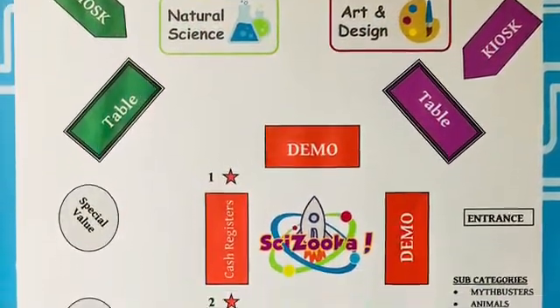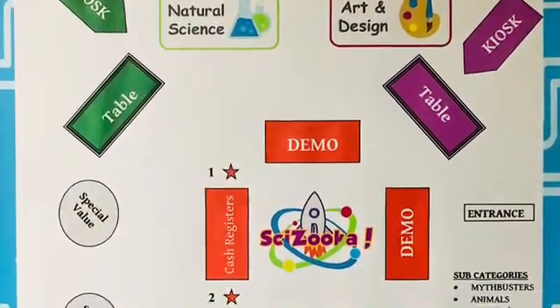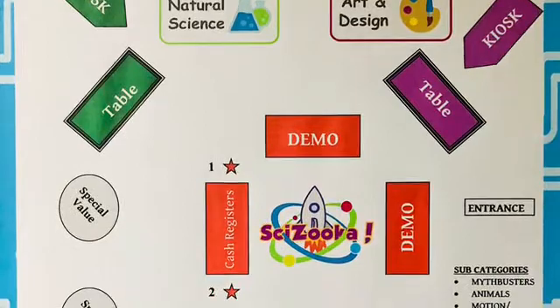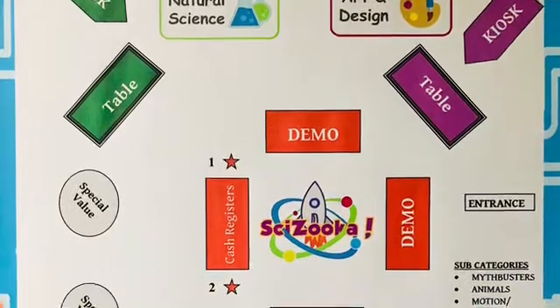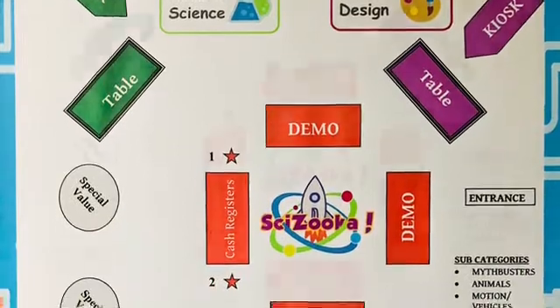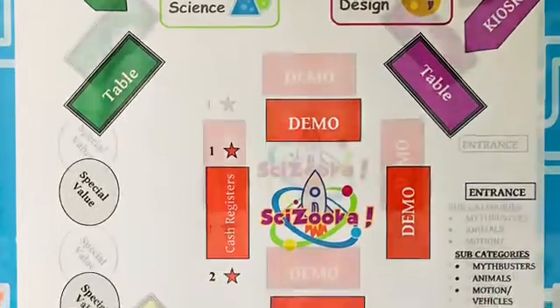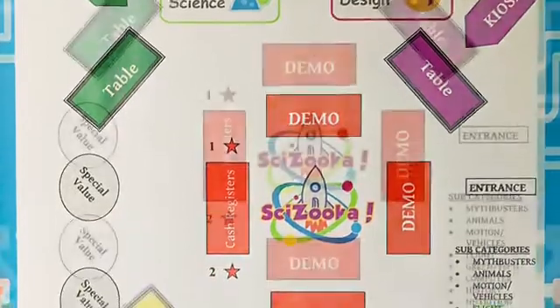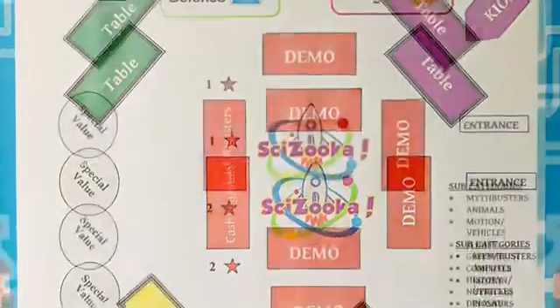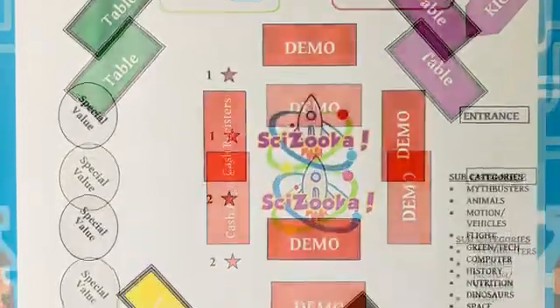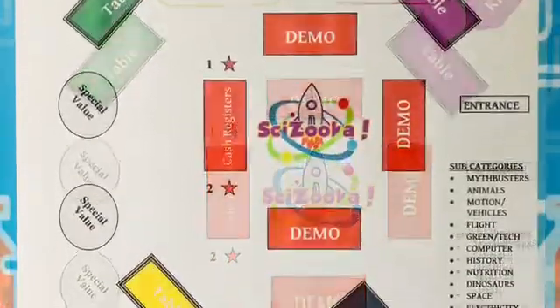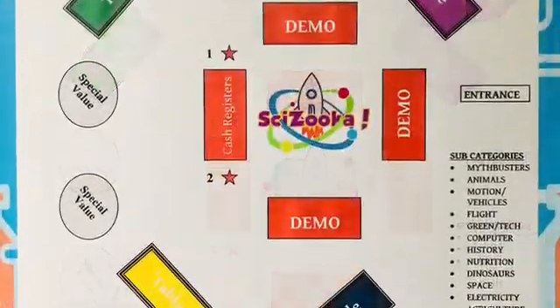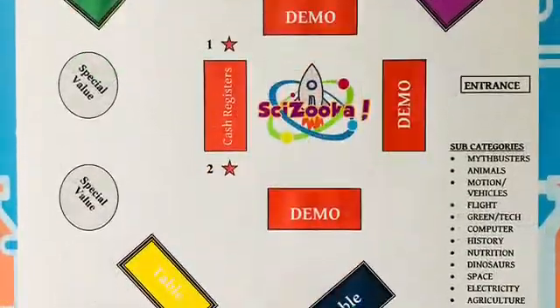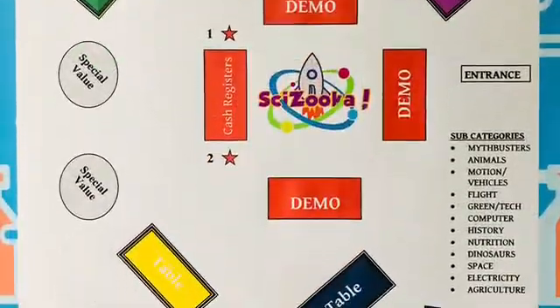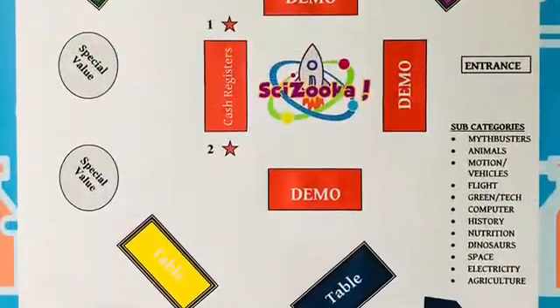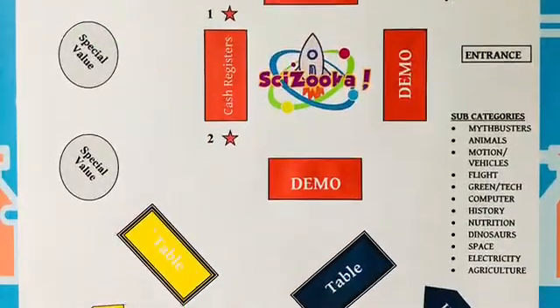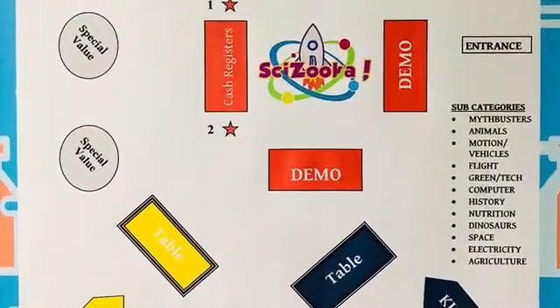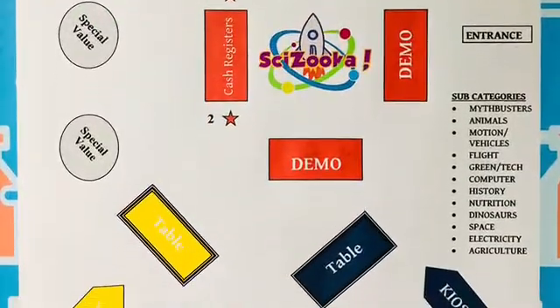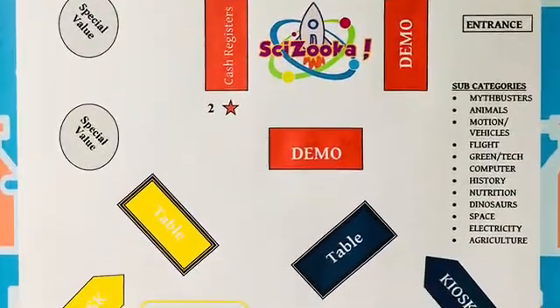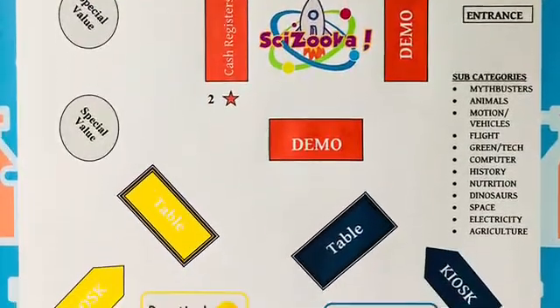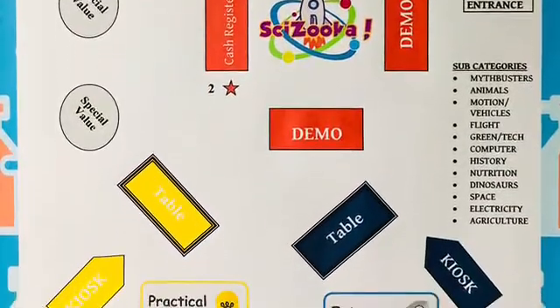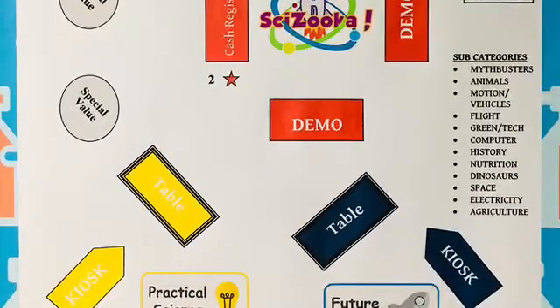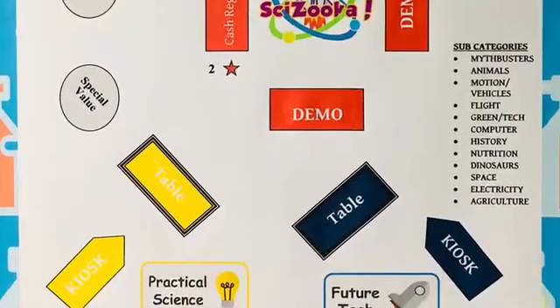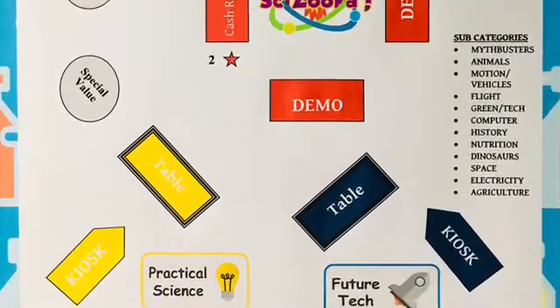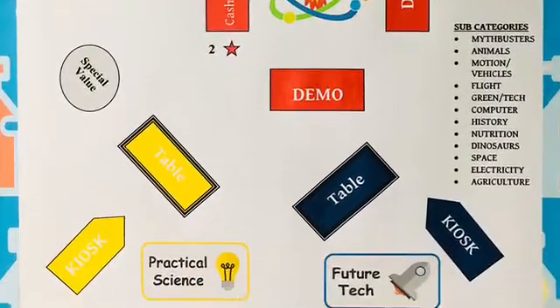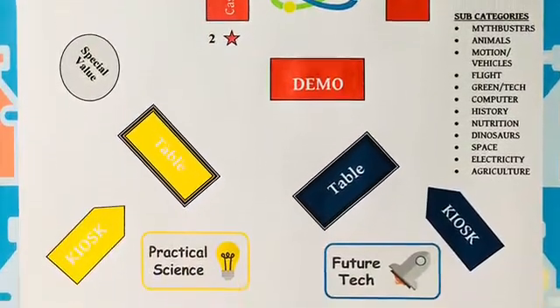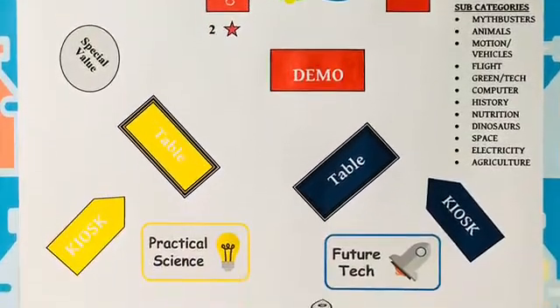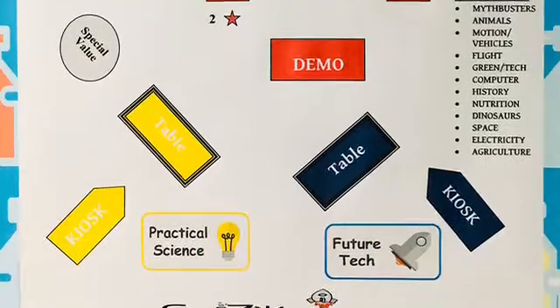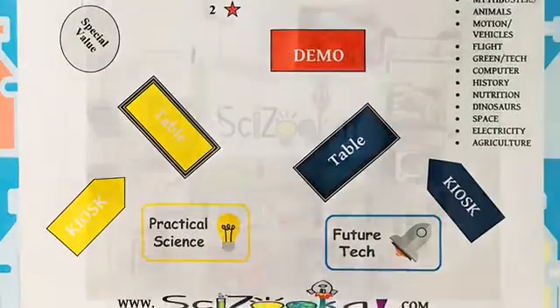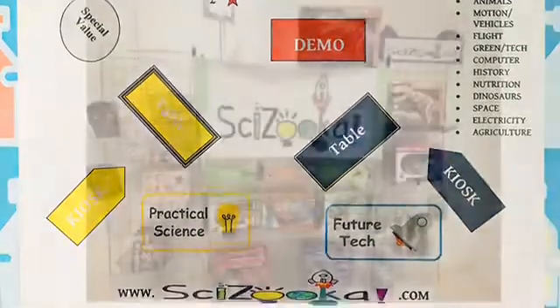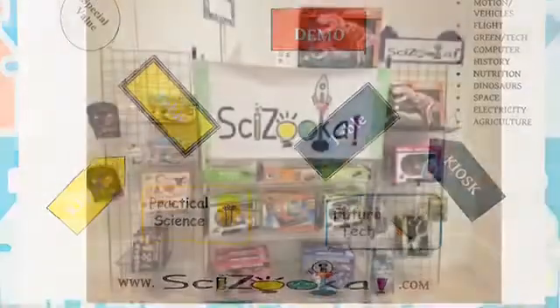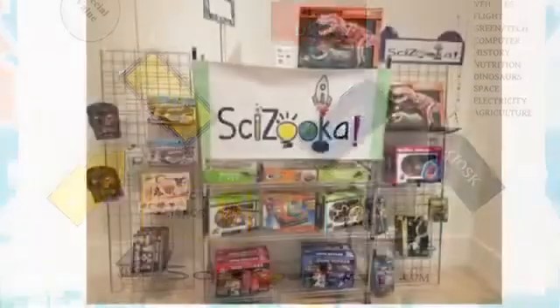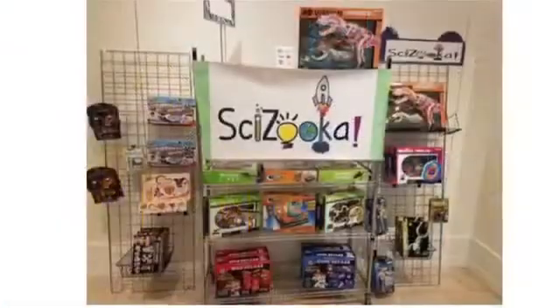Here is an example of a floor plan for a Scizuka shop. We will work together to make the best layout for your facility.